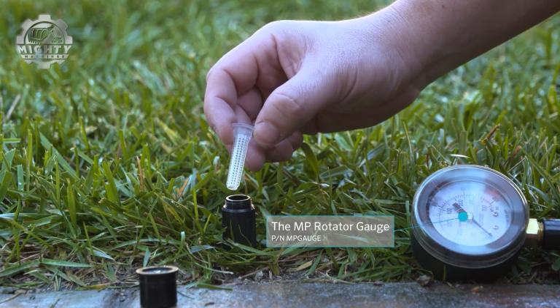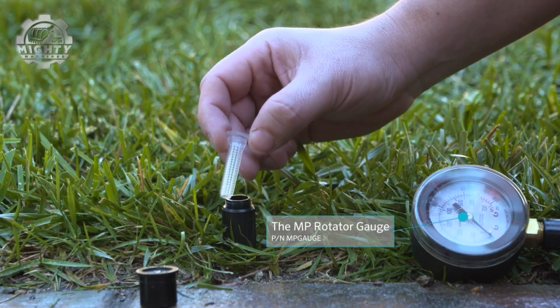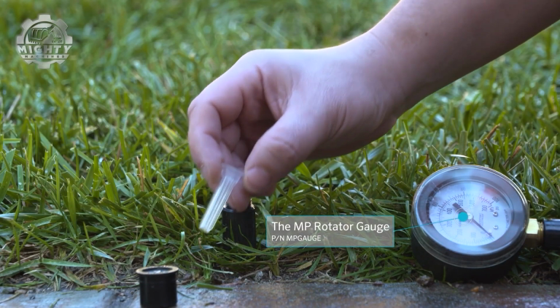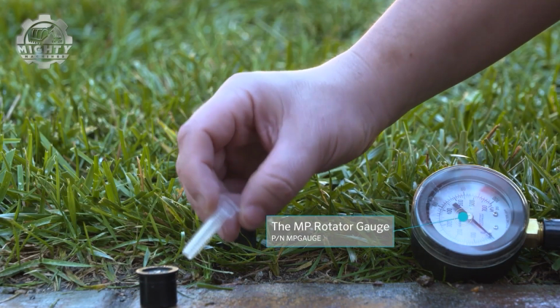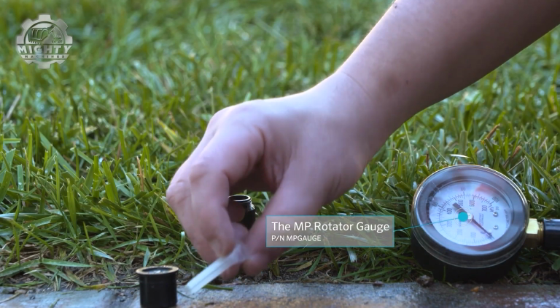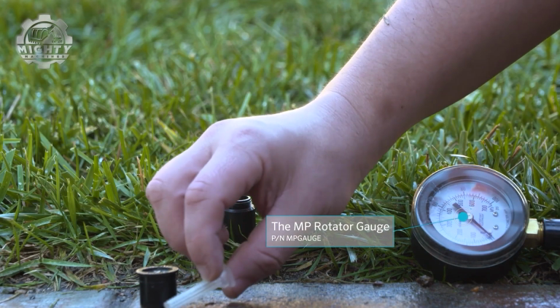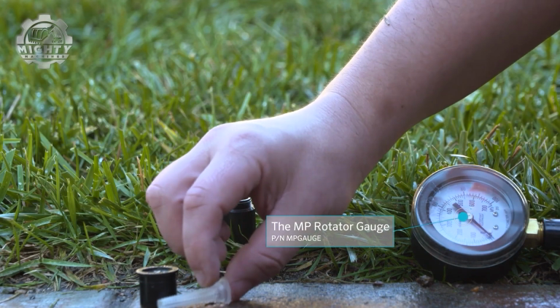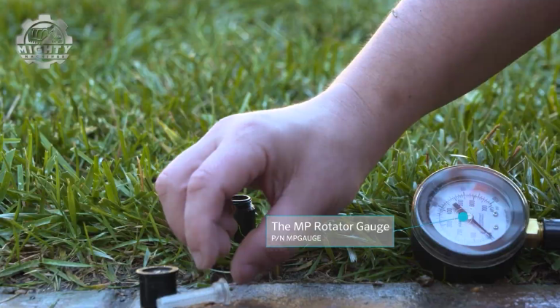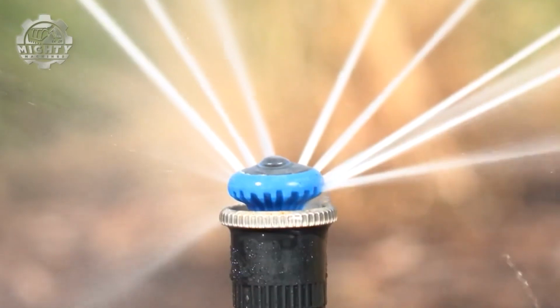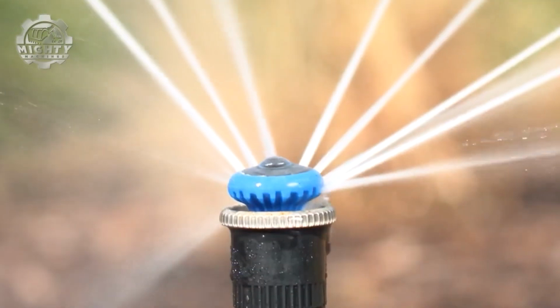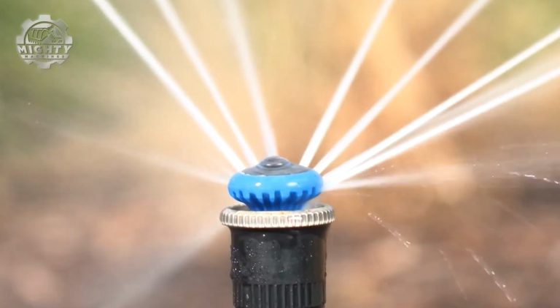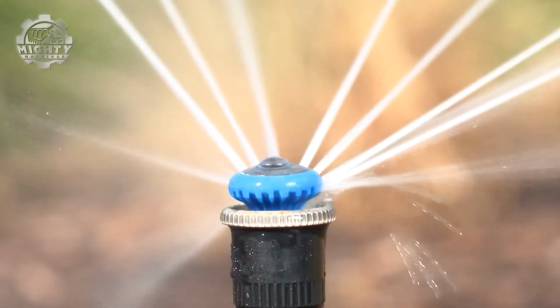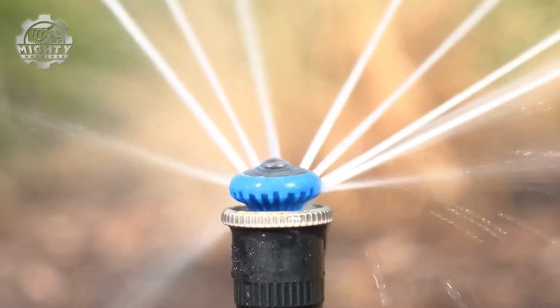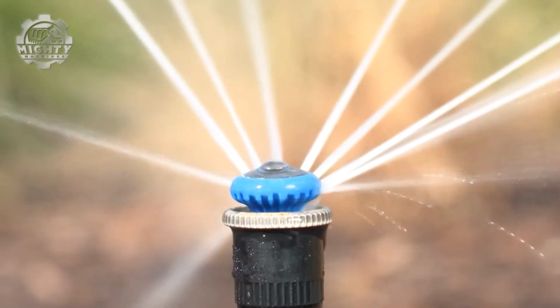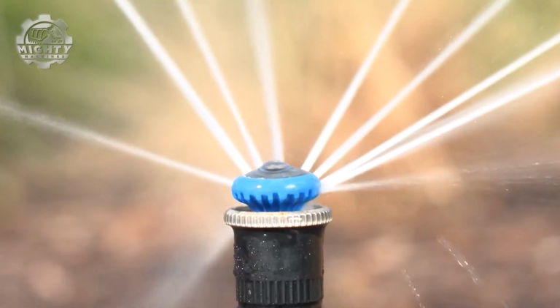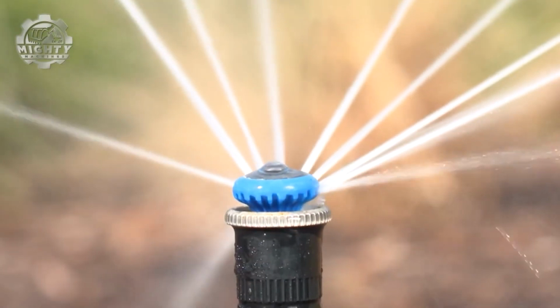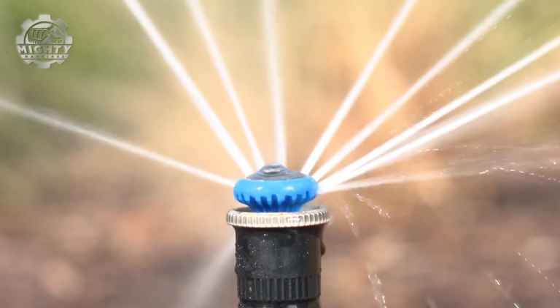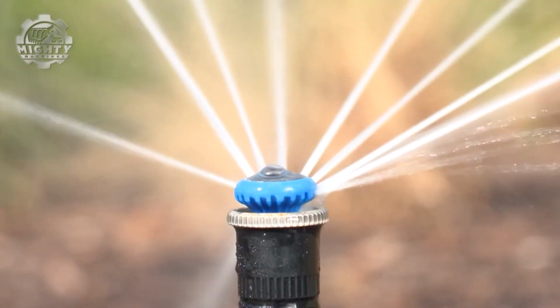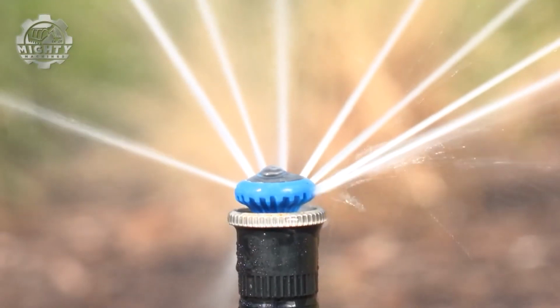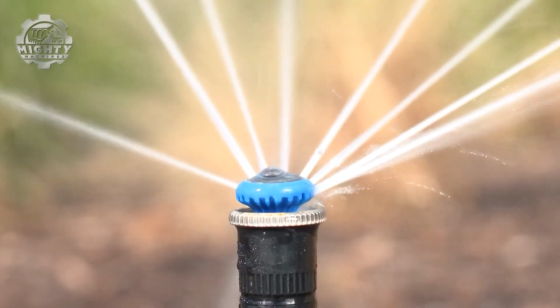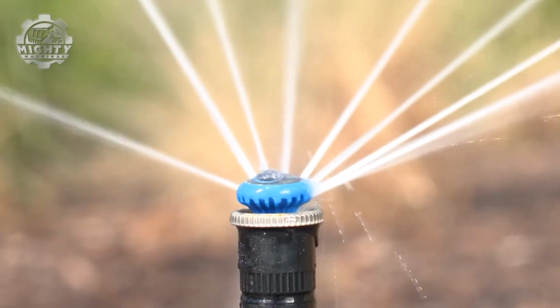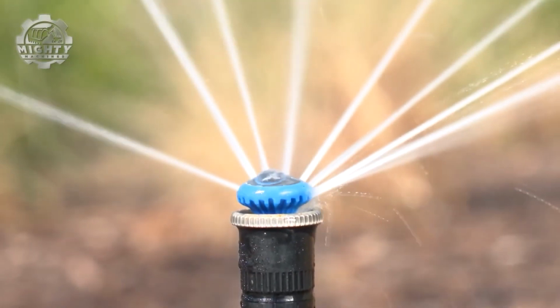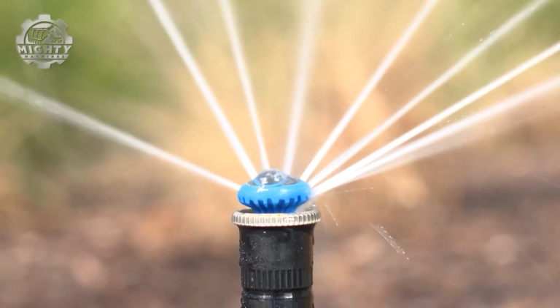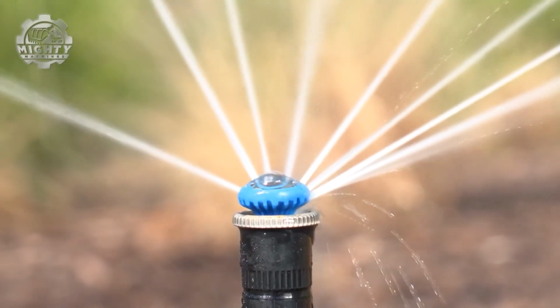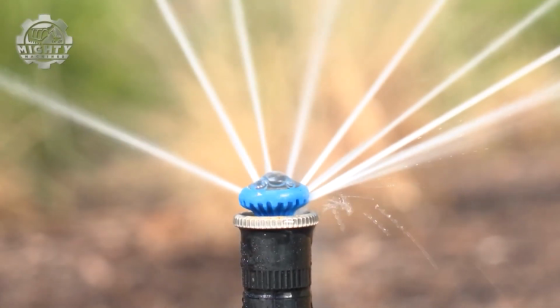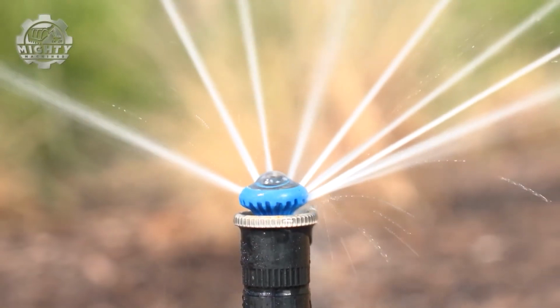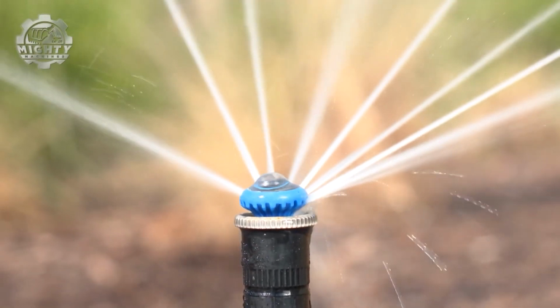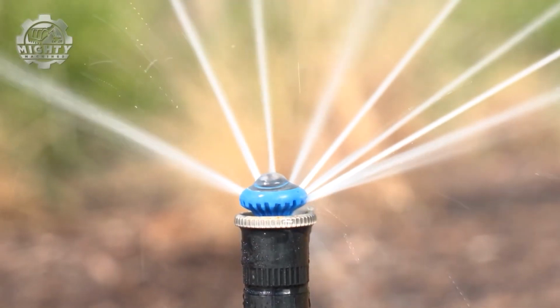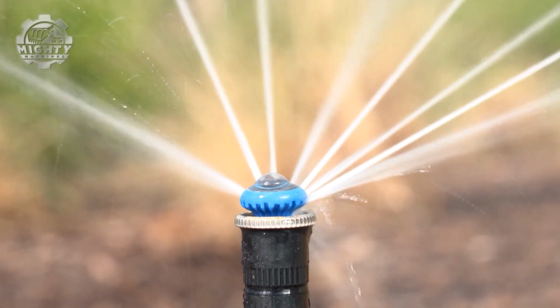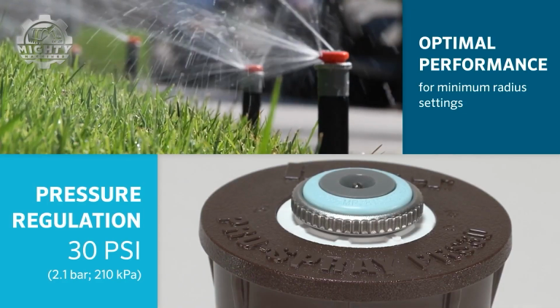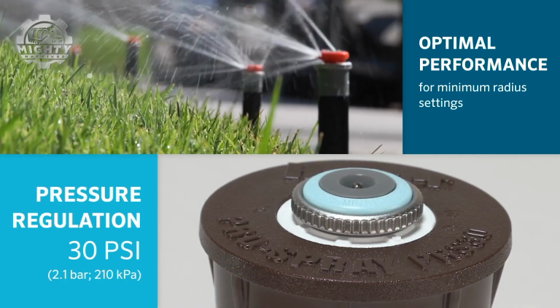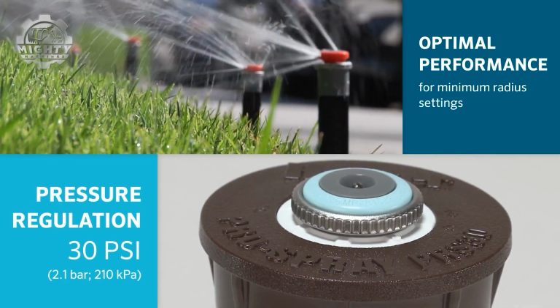Smart, efficient, and built to conserve — the MP Rotator is the future of sprinkler systems.